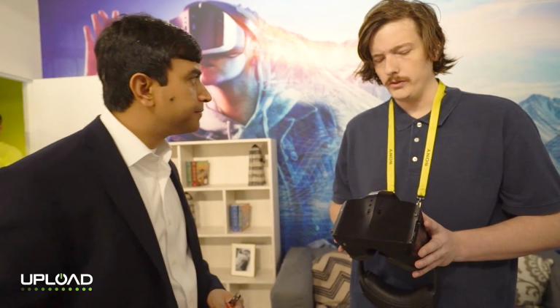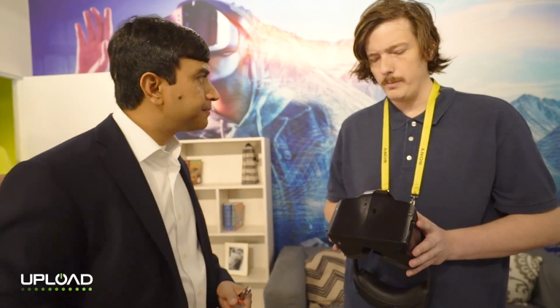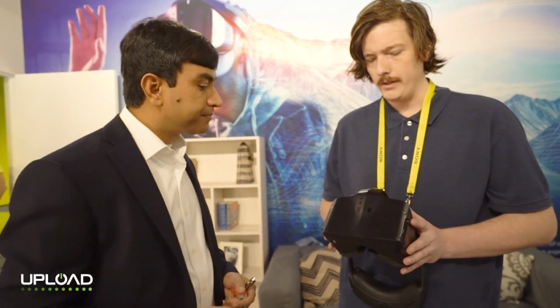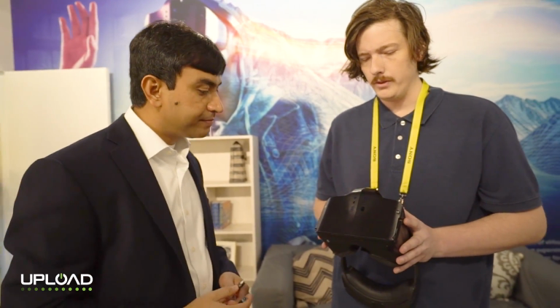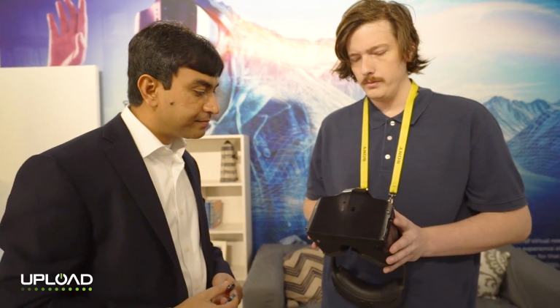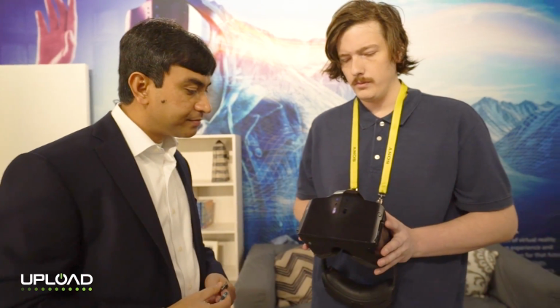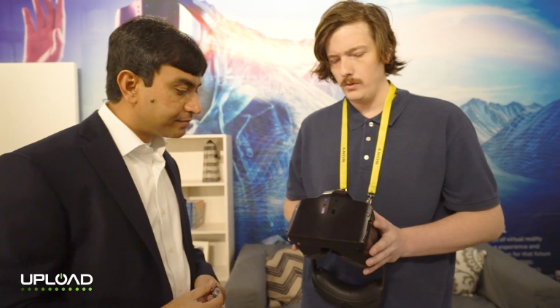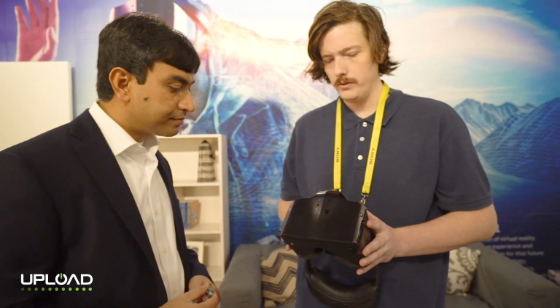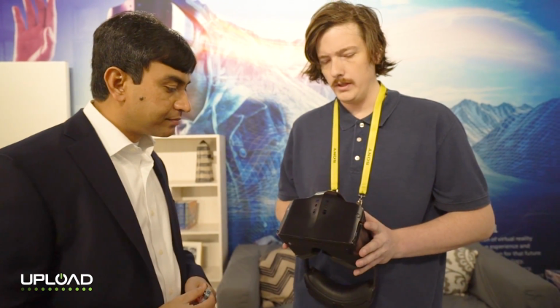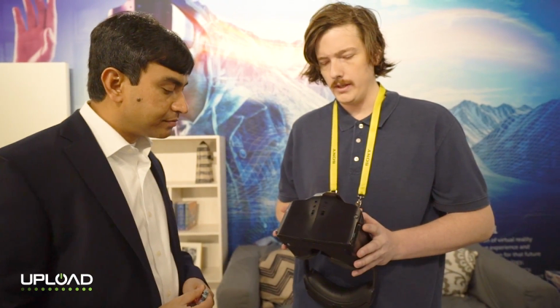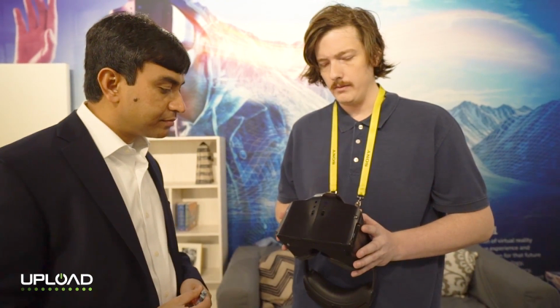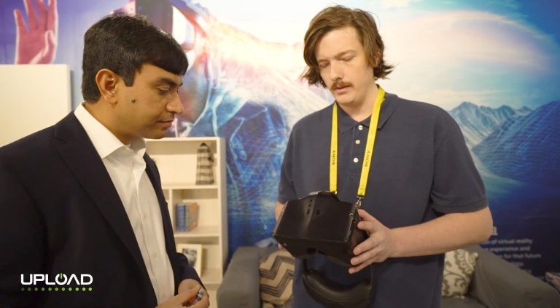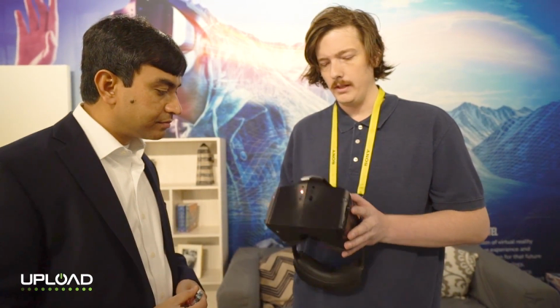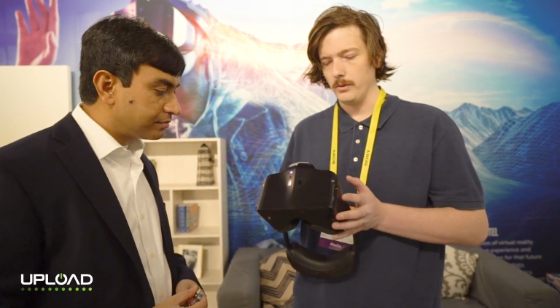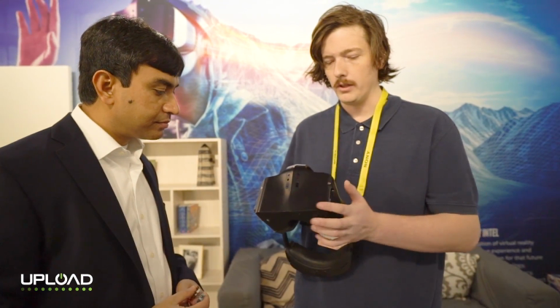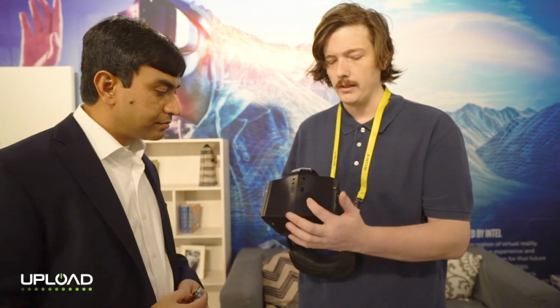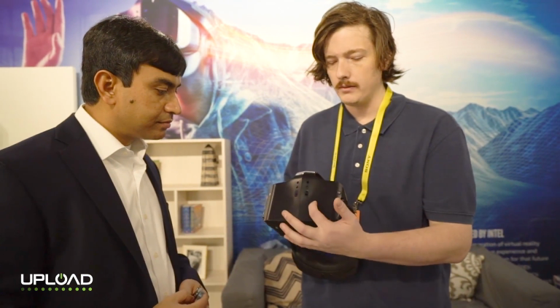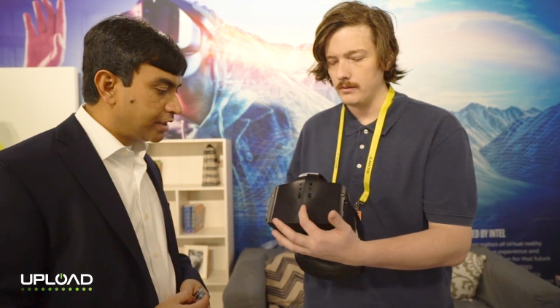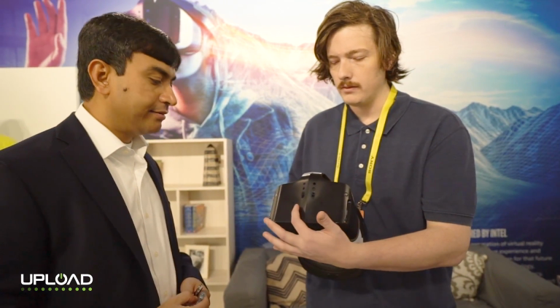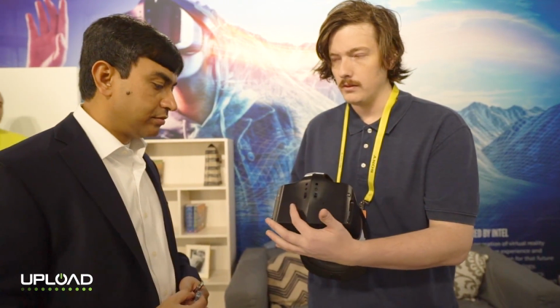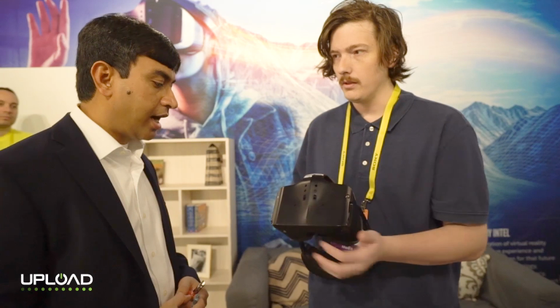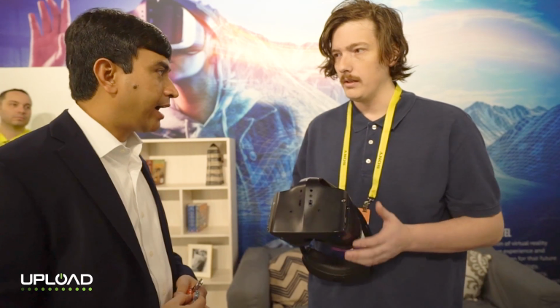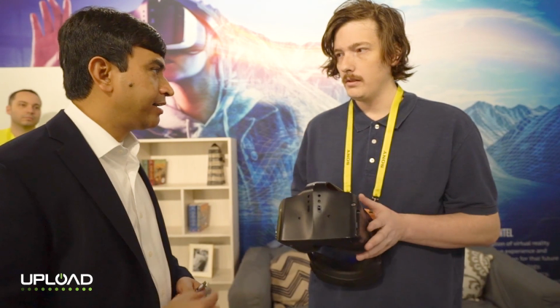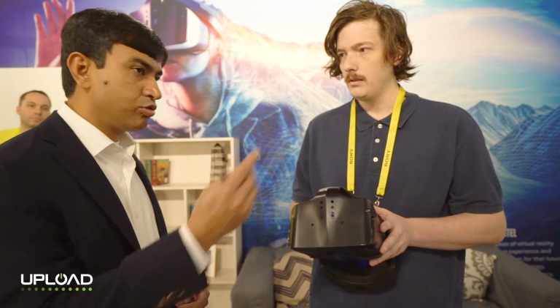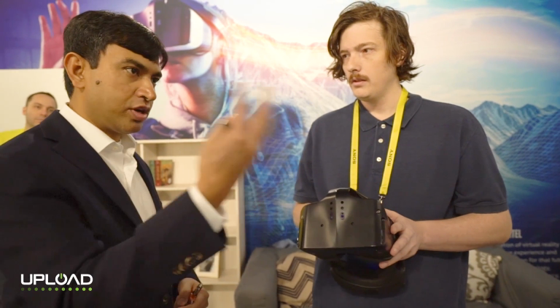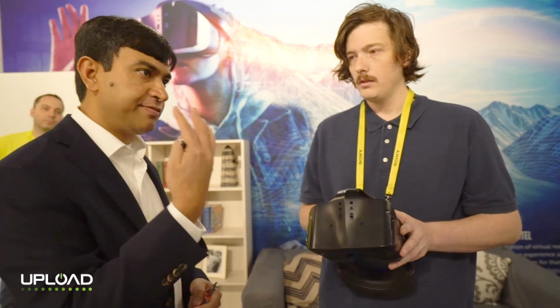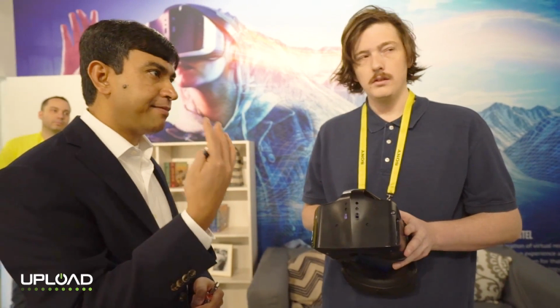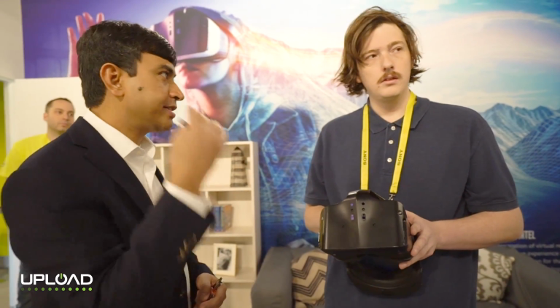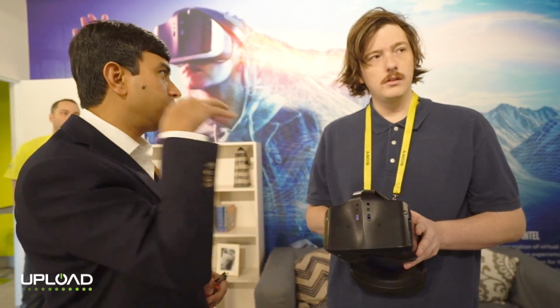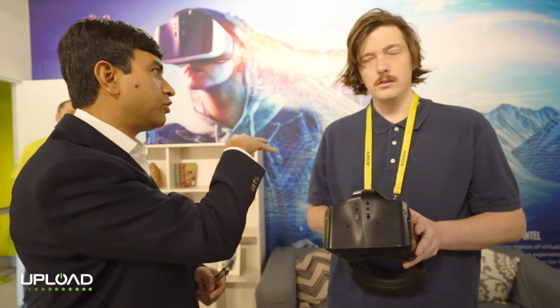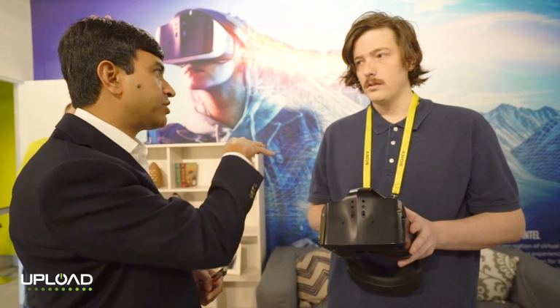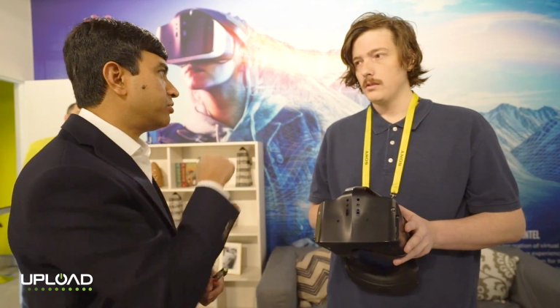Also pass-through? High-resolution RGB cameras that also give you pass-through to the display.